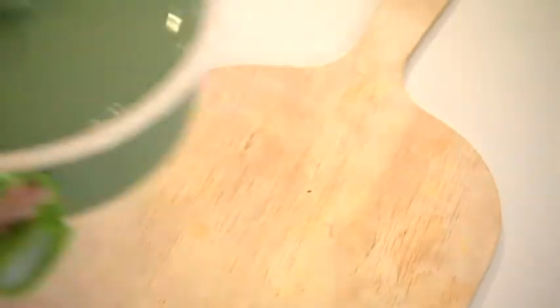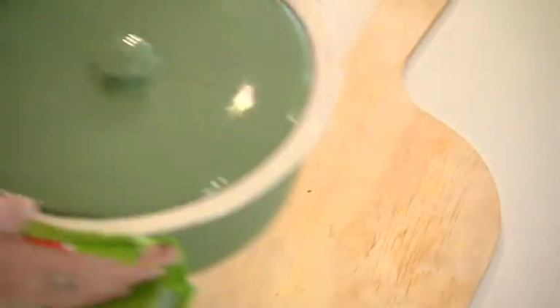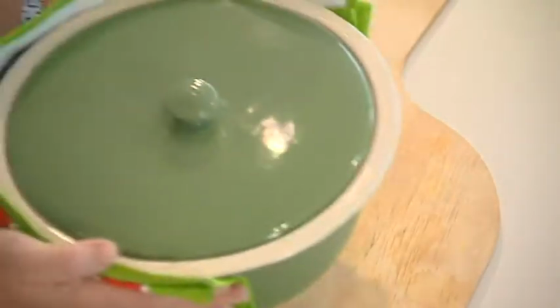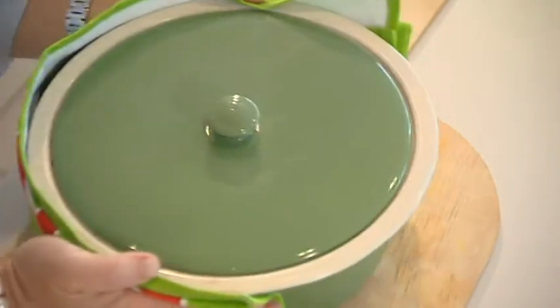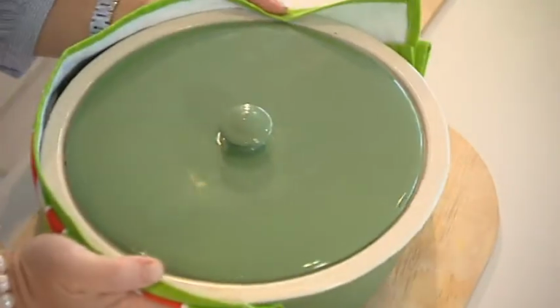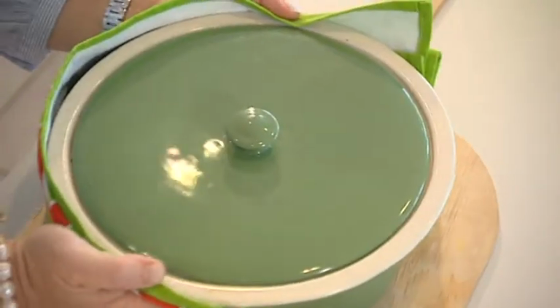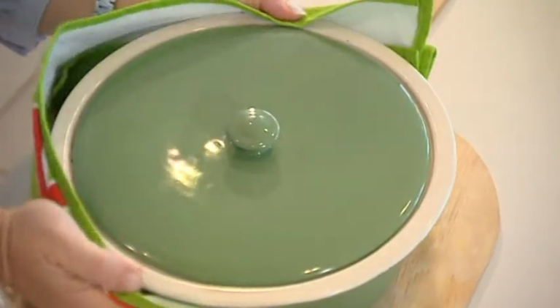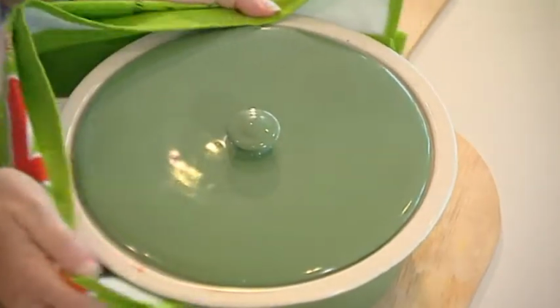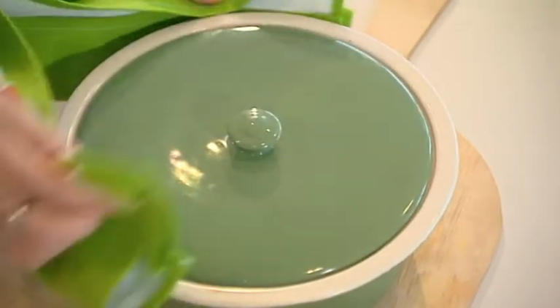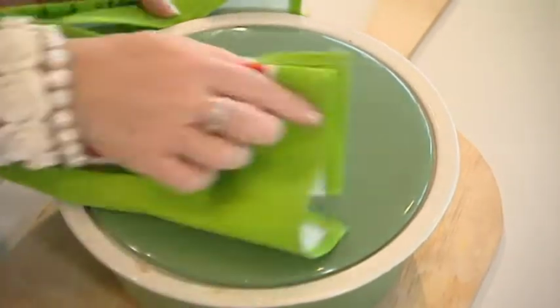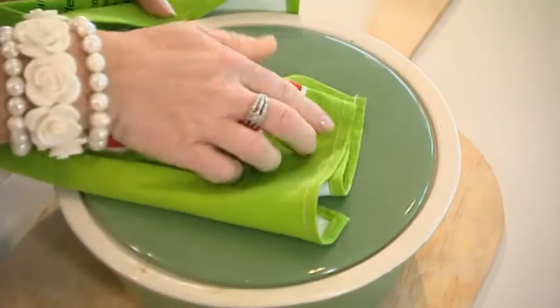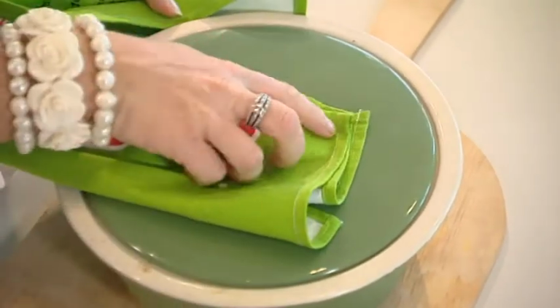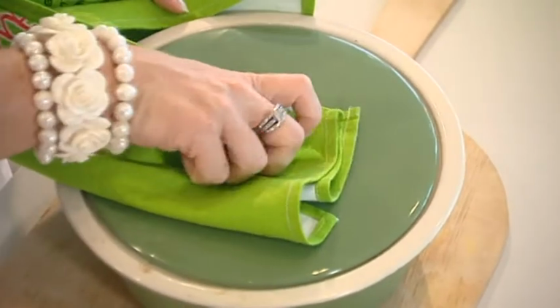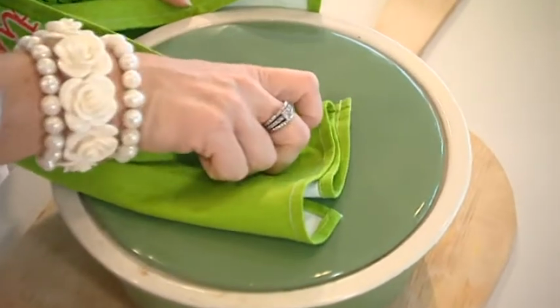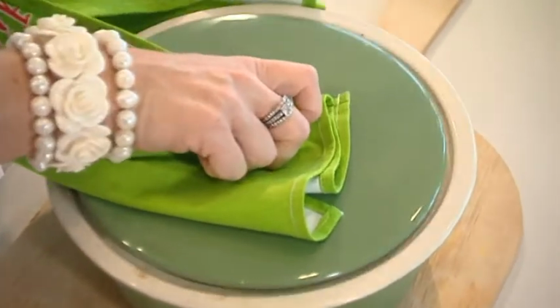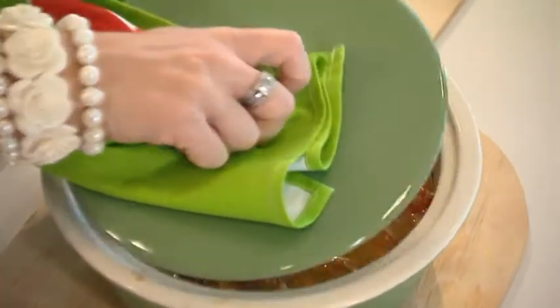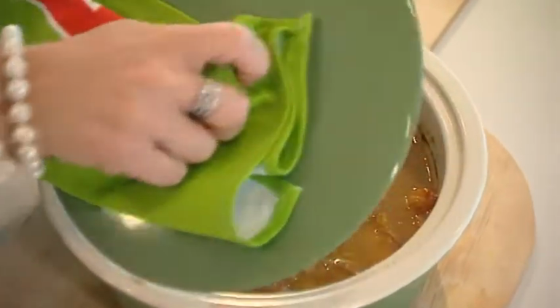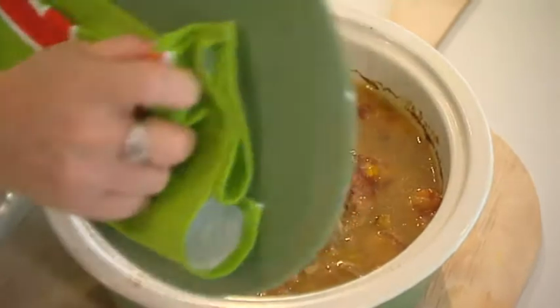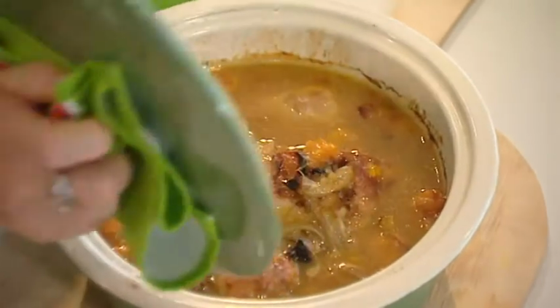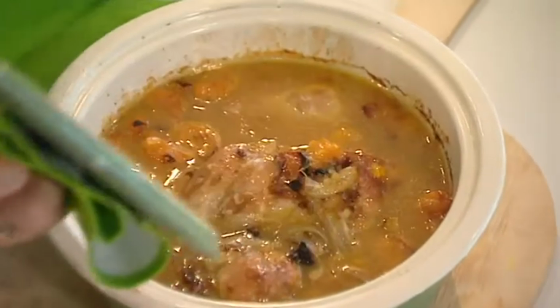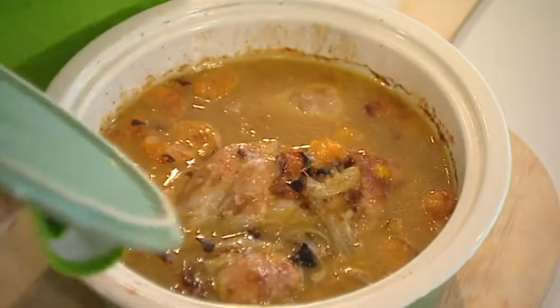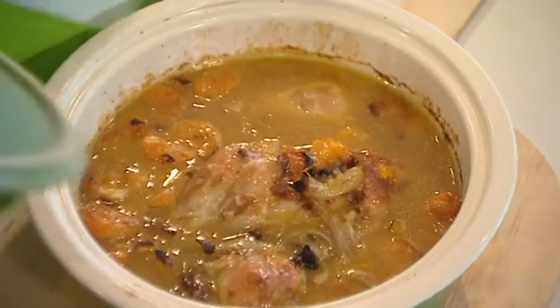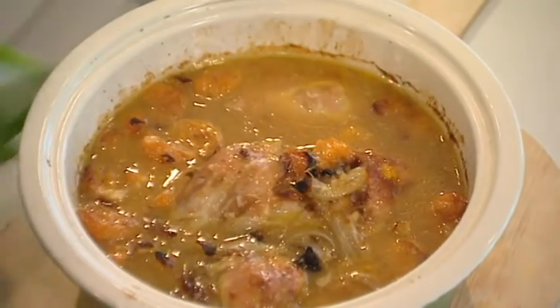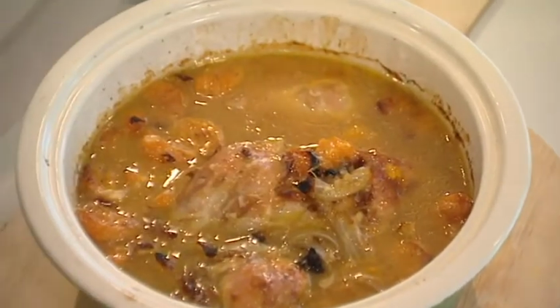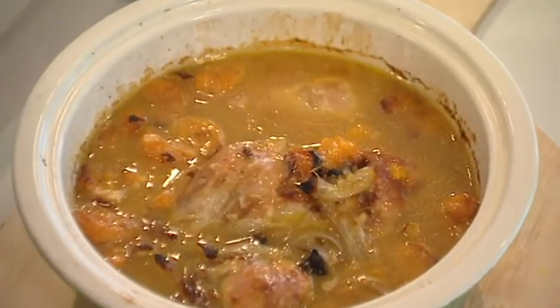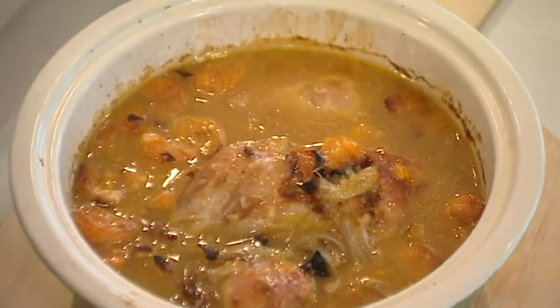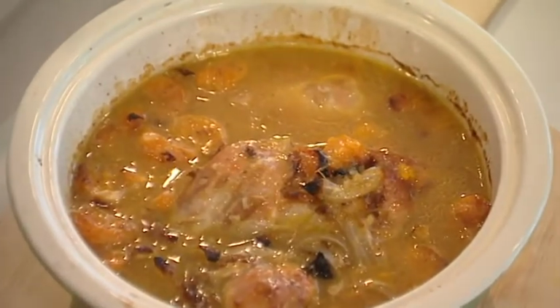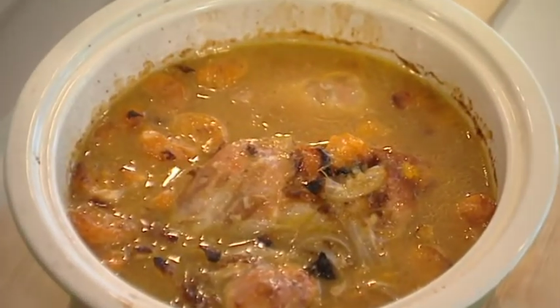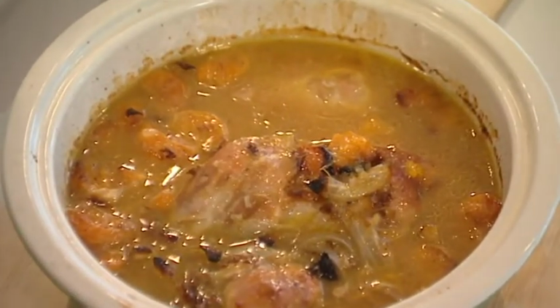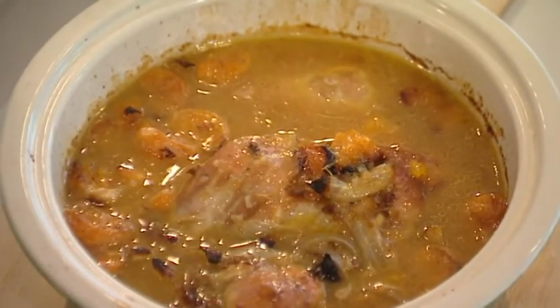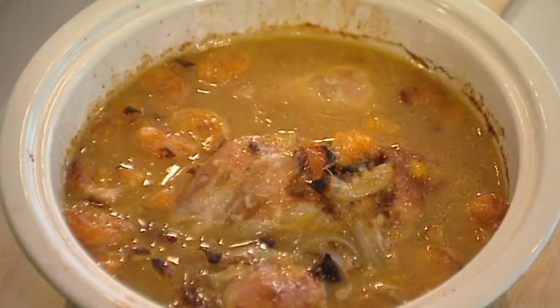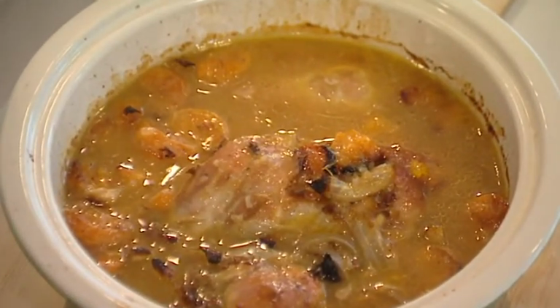And there you have it — Aussie Mandi Chicken, so easy to make and even easier to eat.